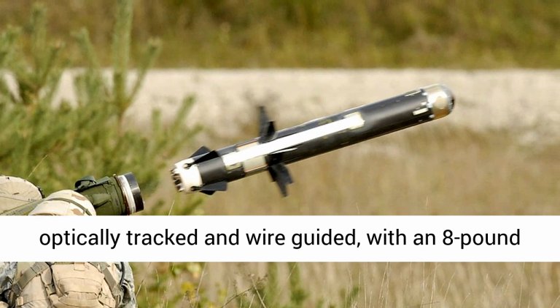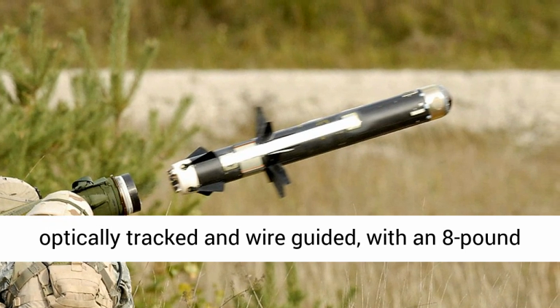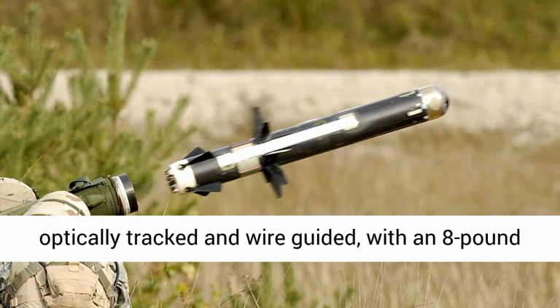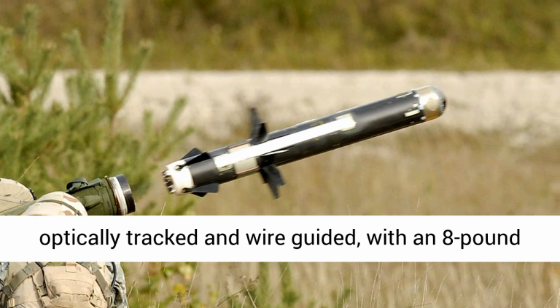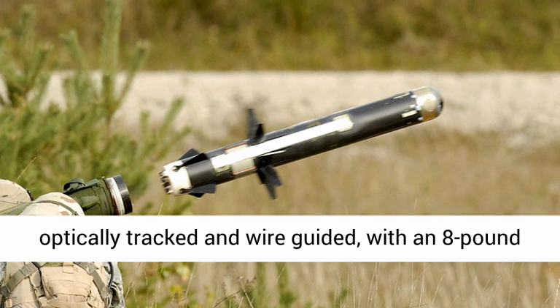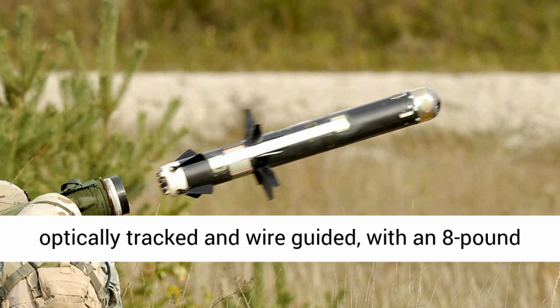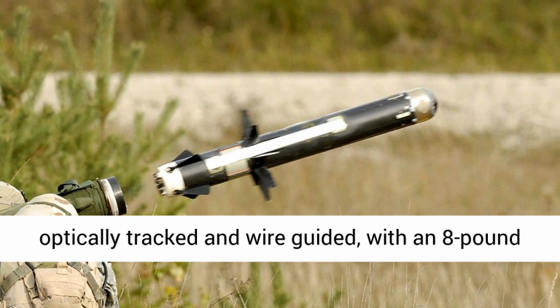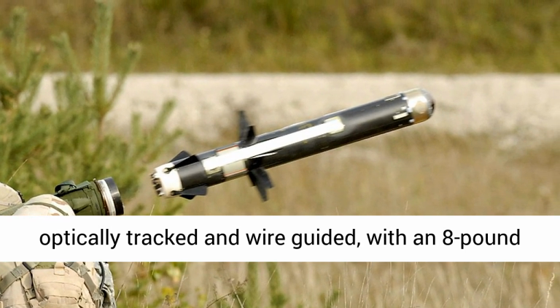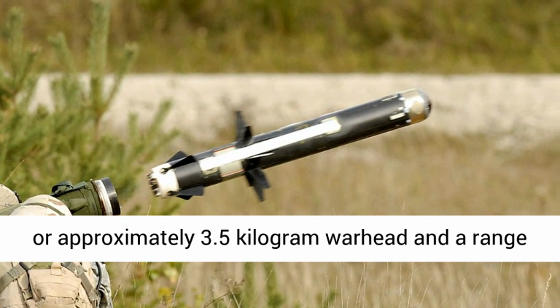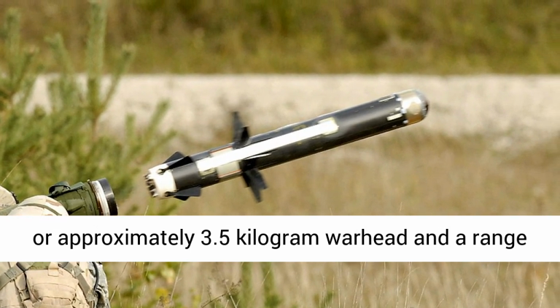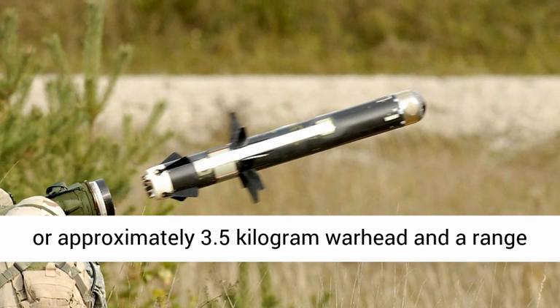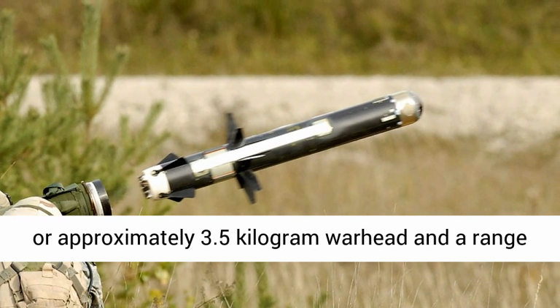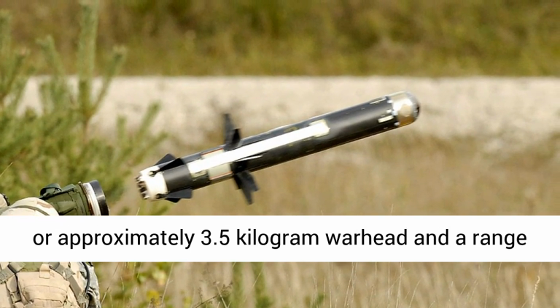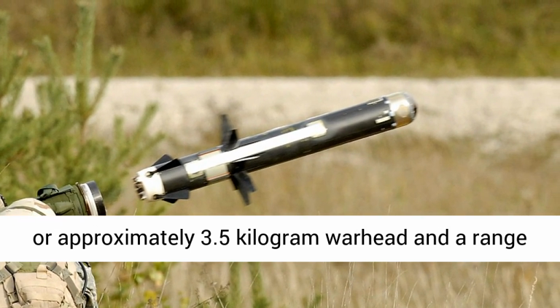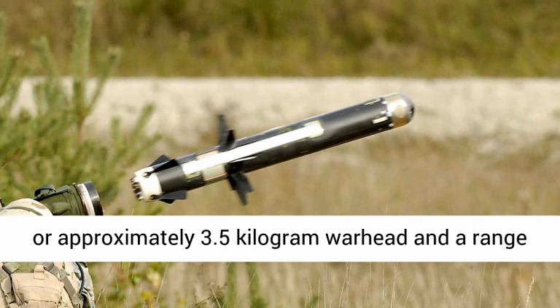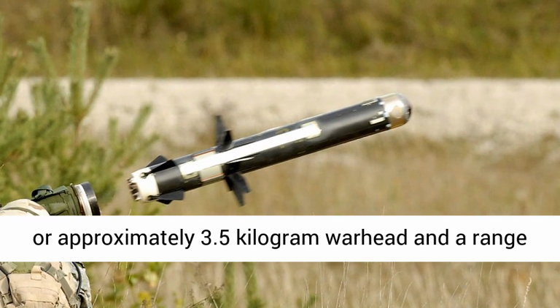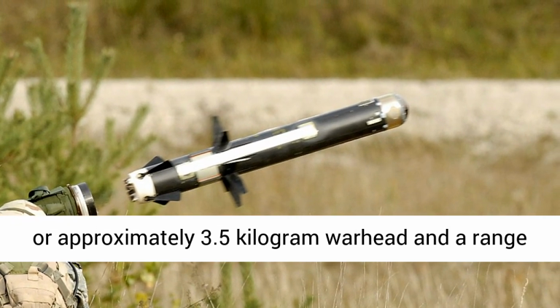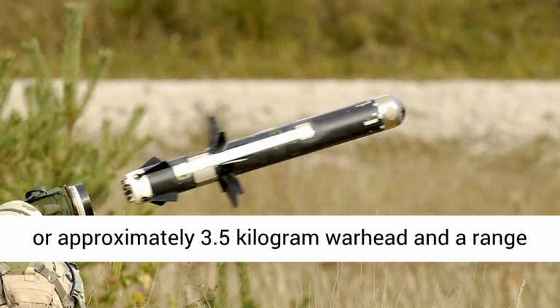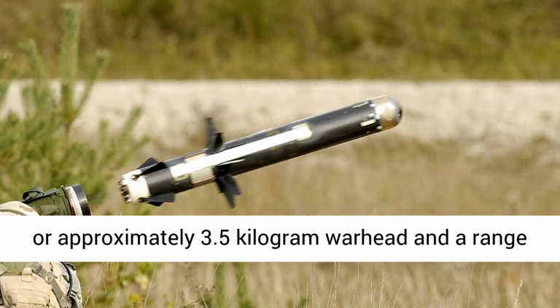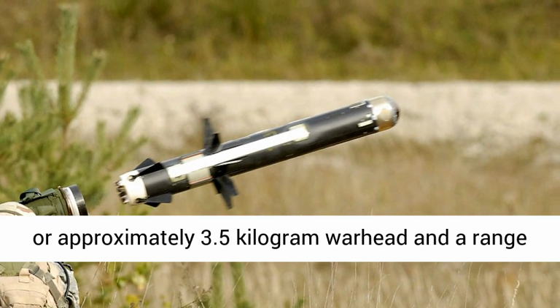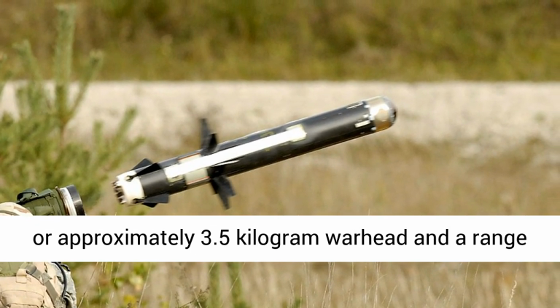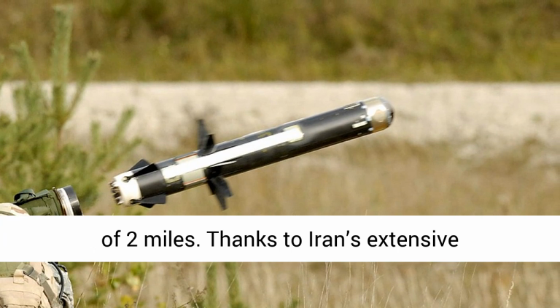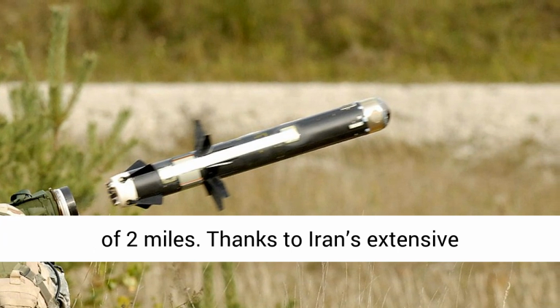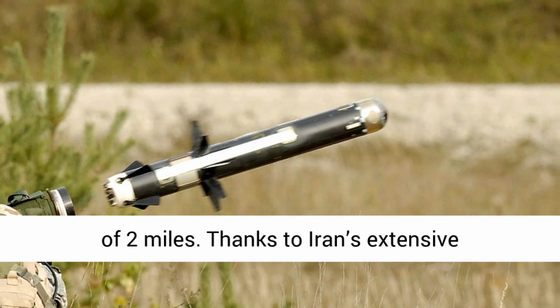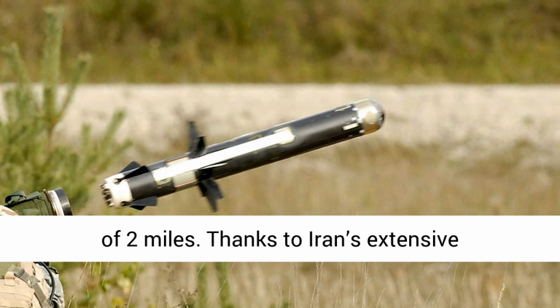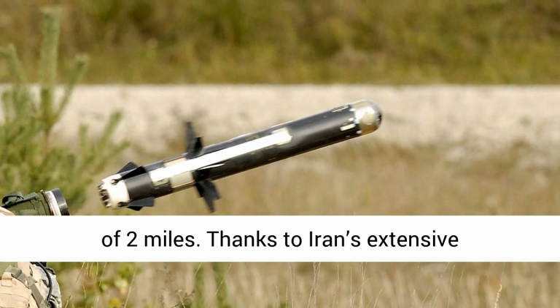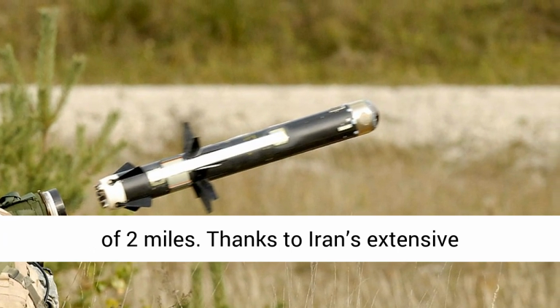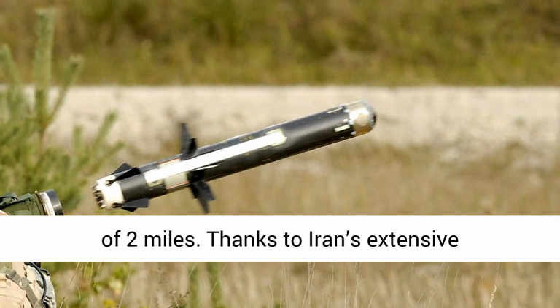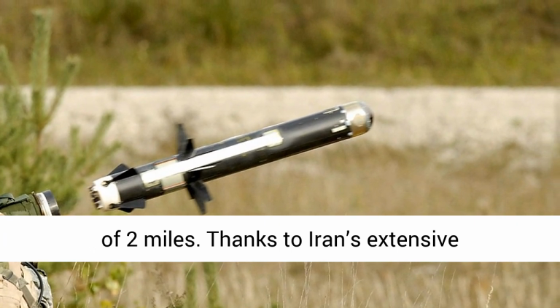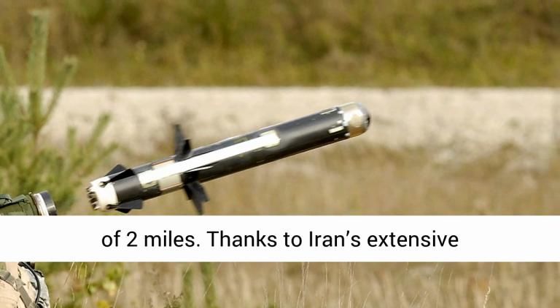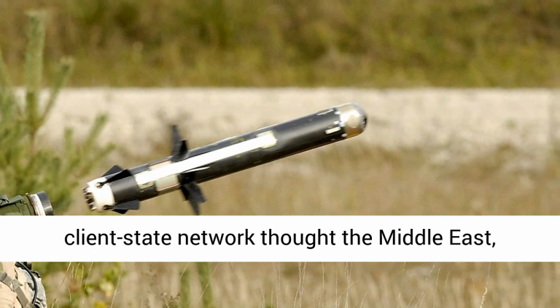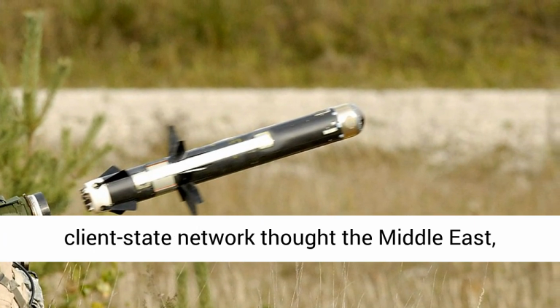According to CSIS, the TOW is optically tracked and wire-guided, with an approximately 3.5-kilogram warhead and a range of 2 miles.